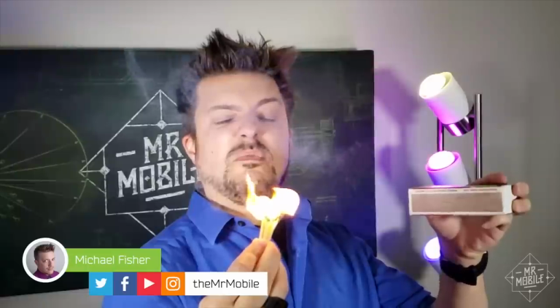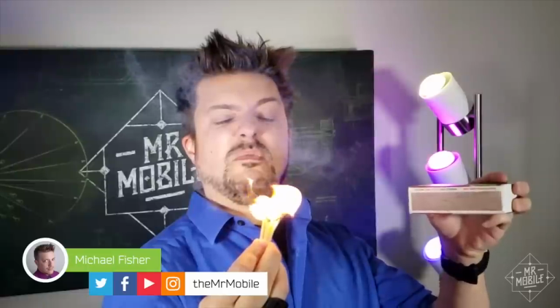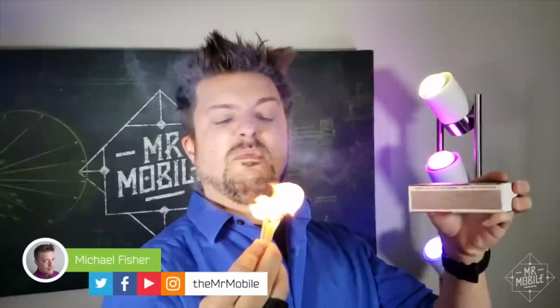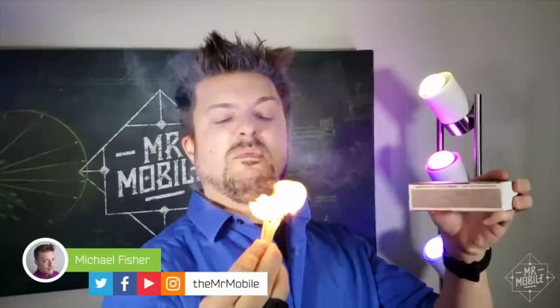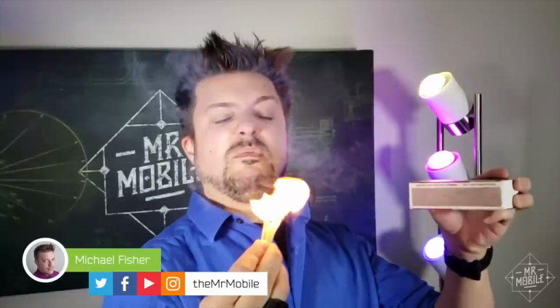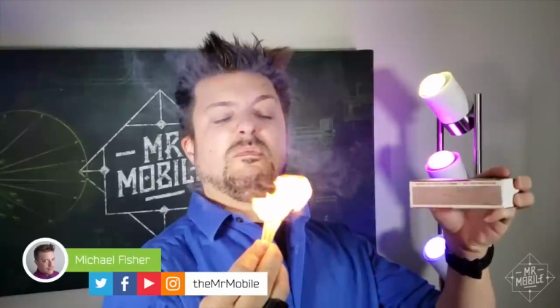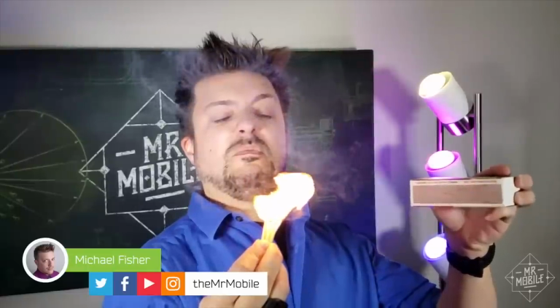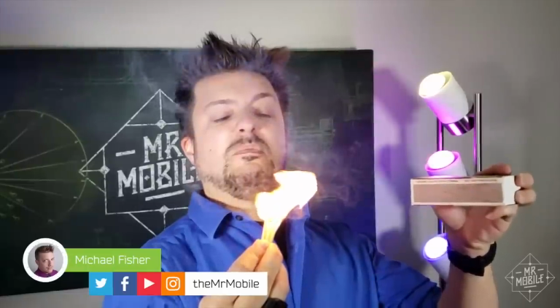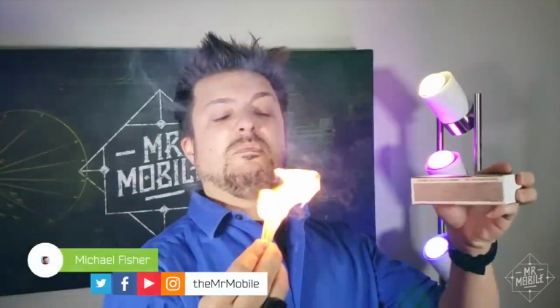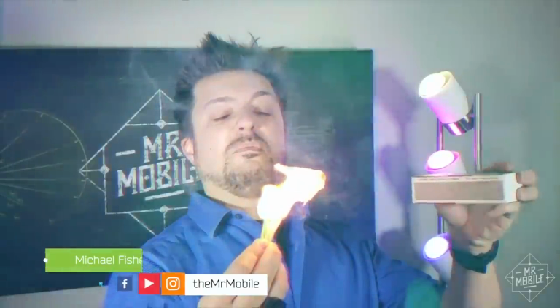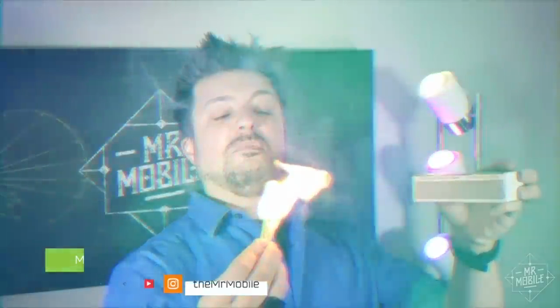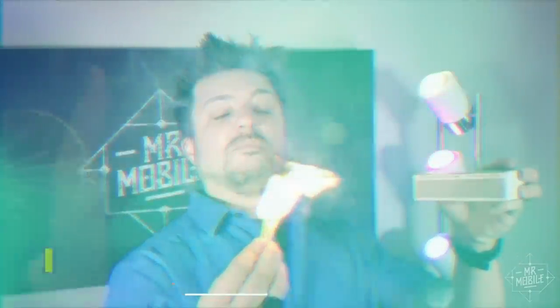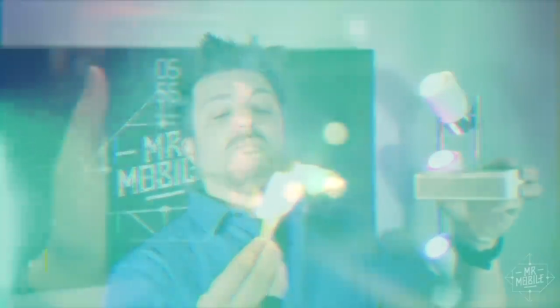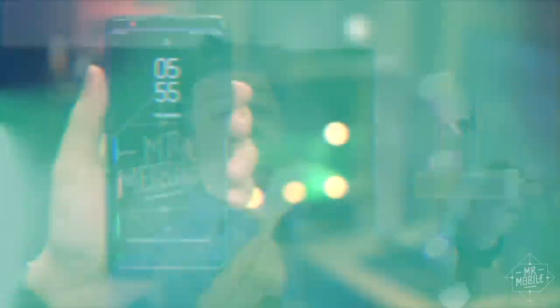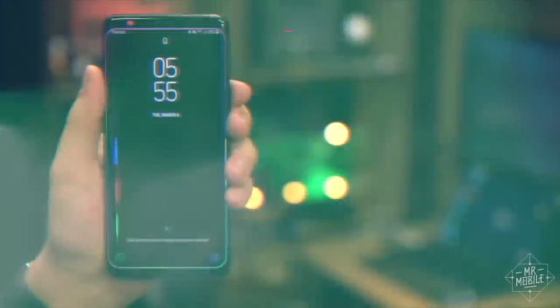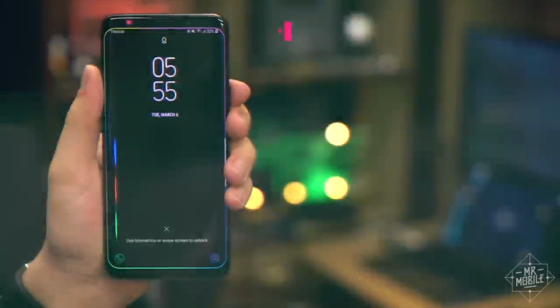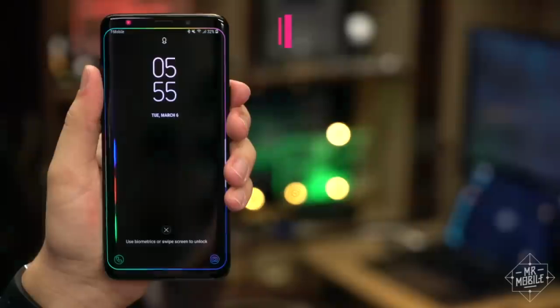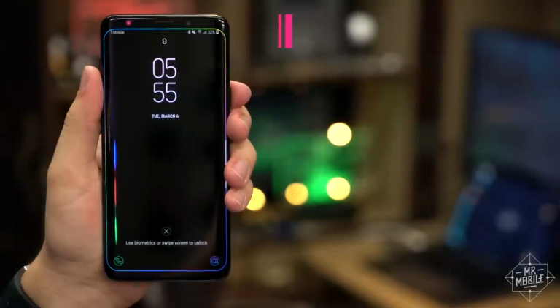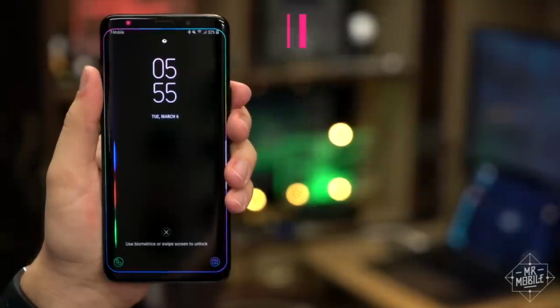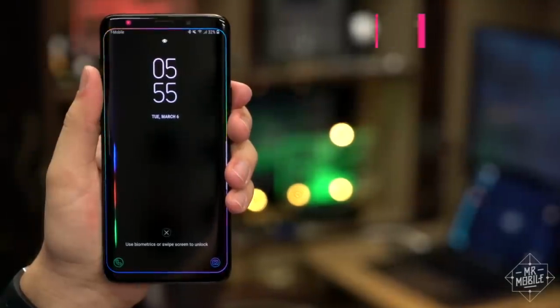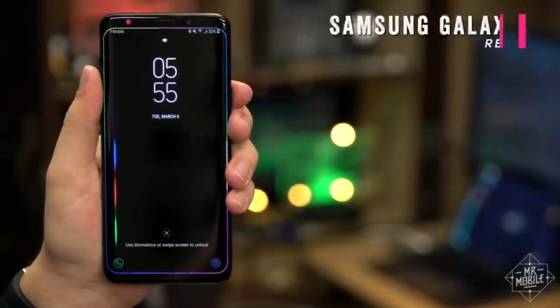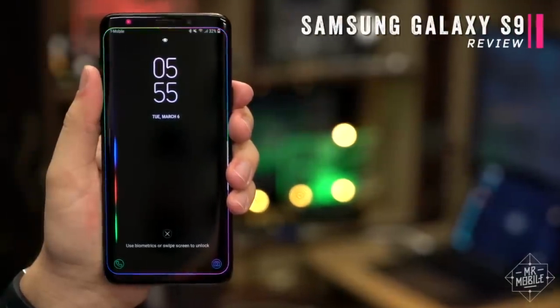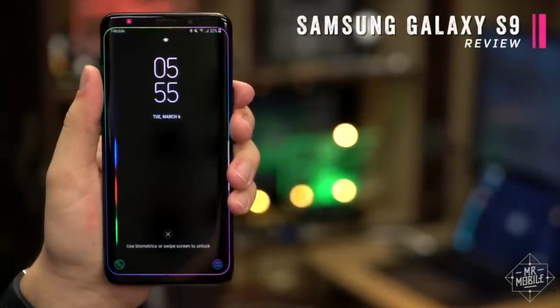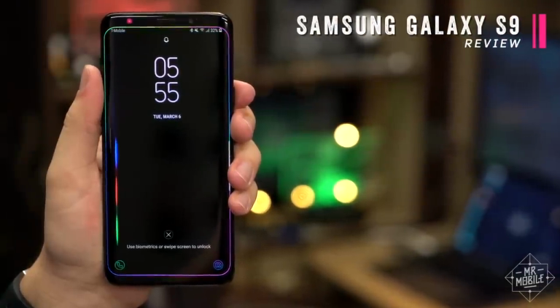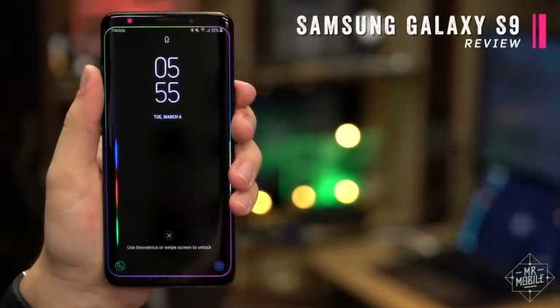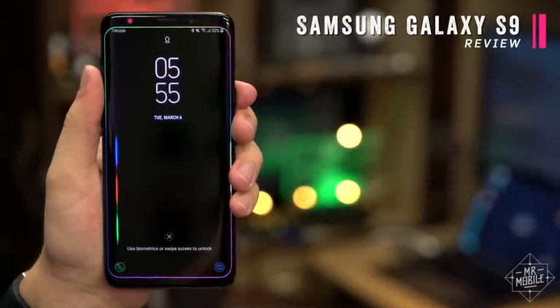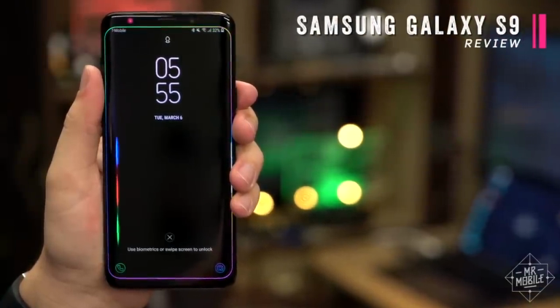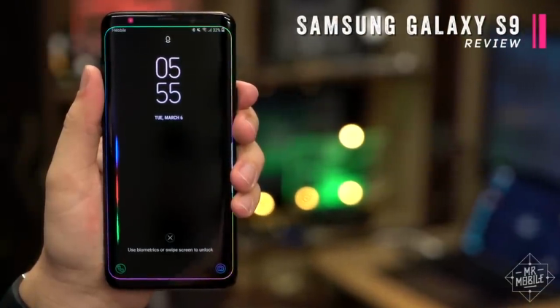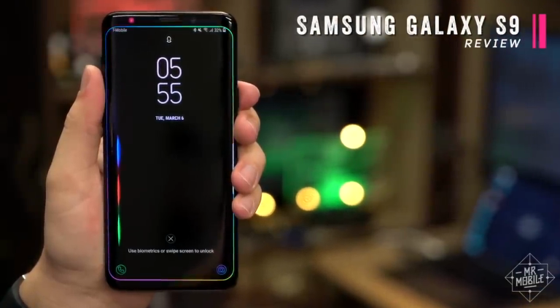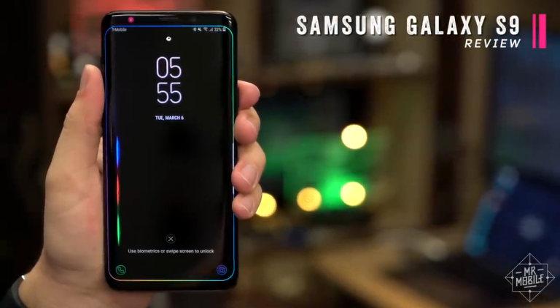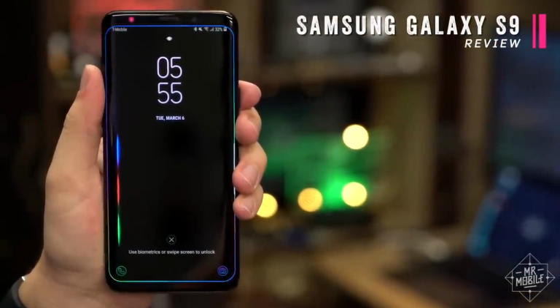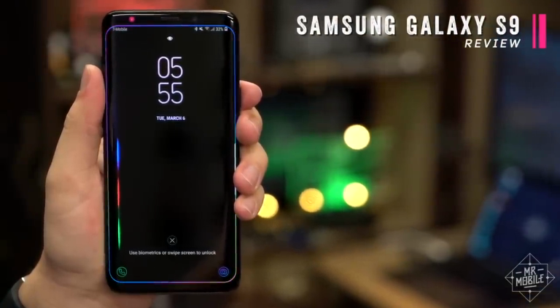I'm Mr. Mobile, and let's figure it out in the Galaxy S9 review, brought to you by Tech 21.